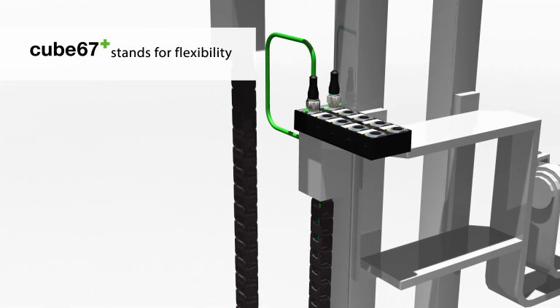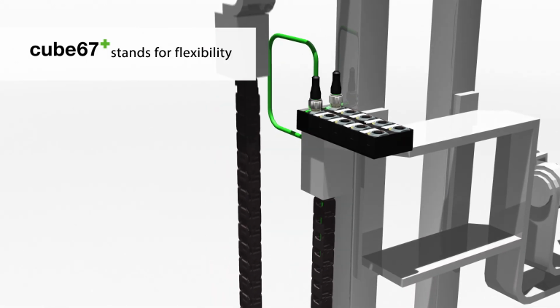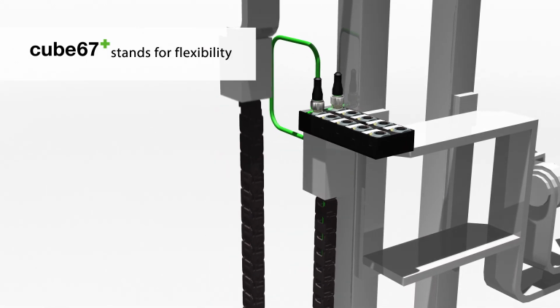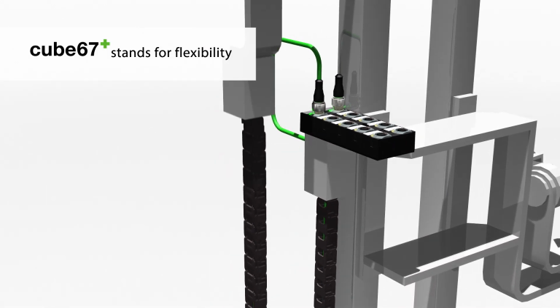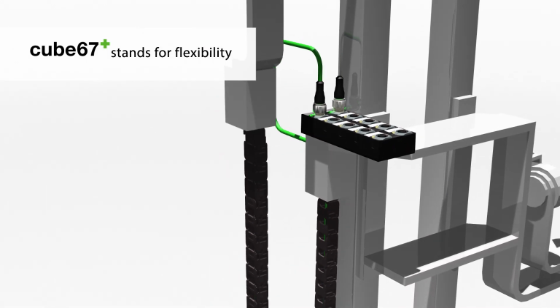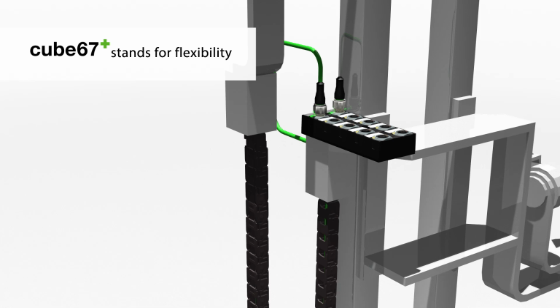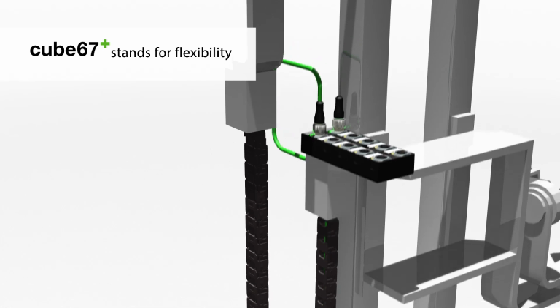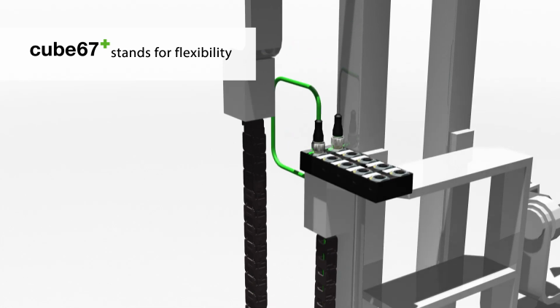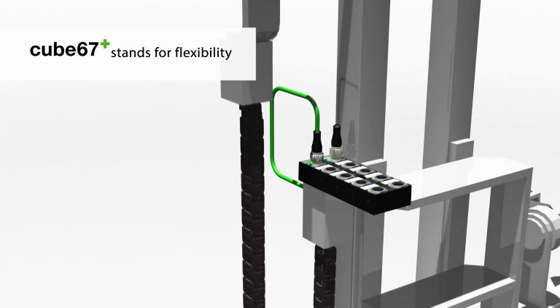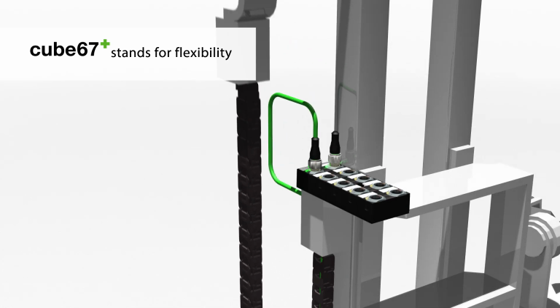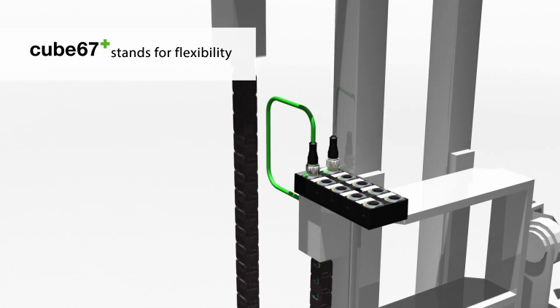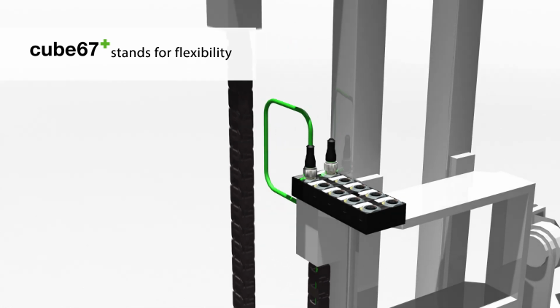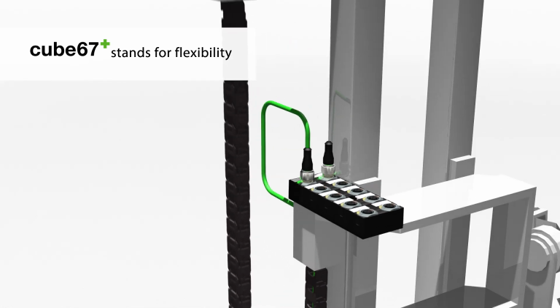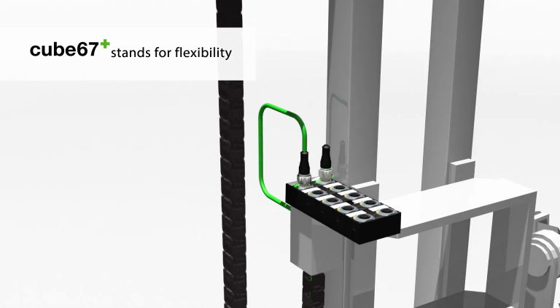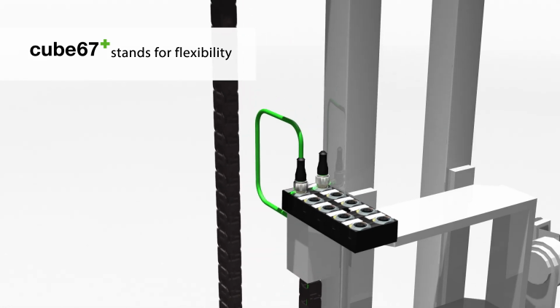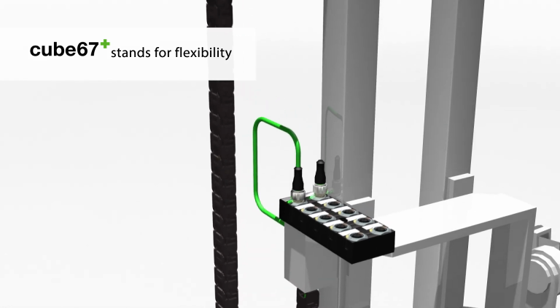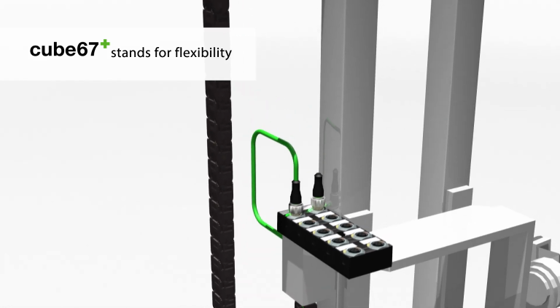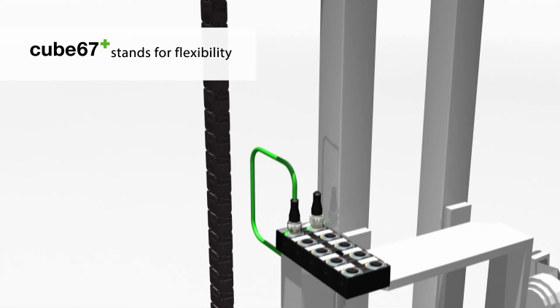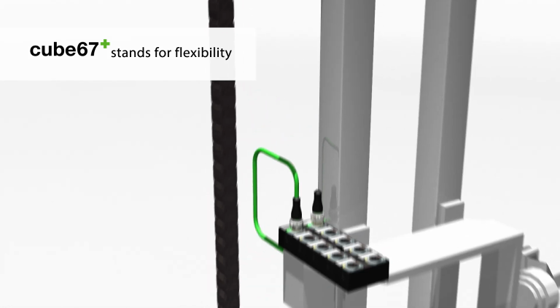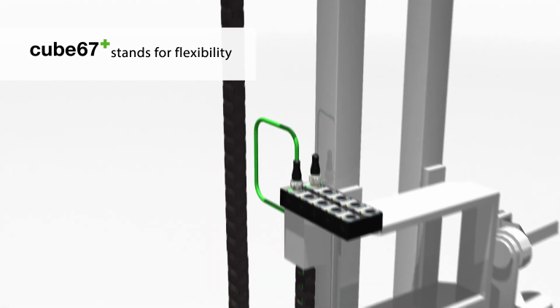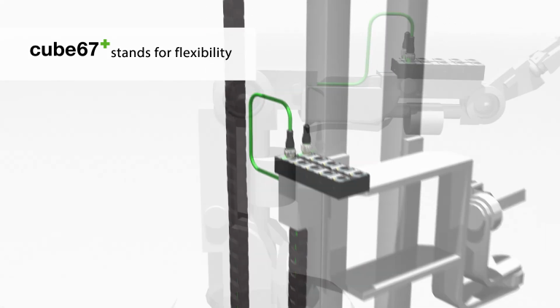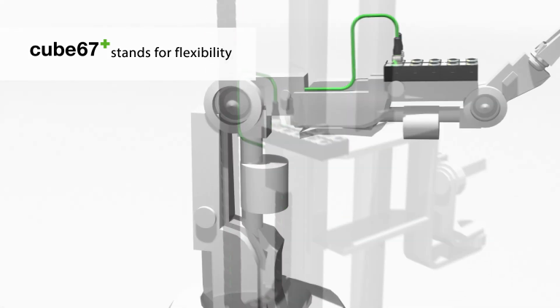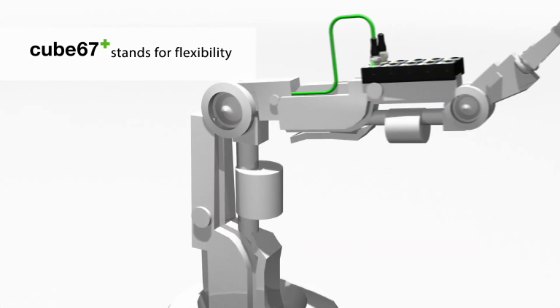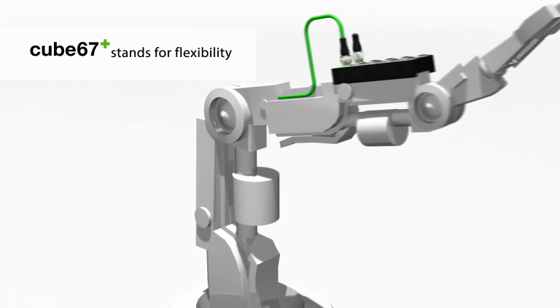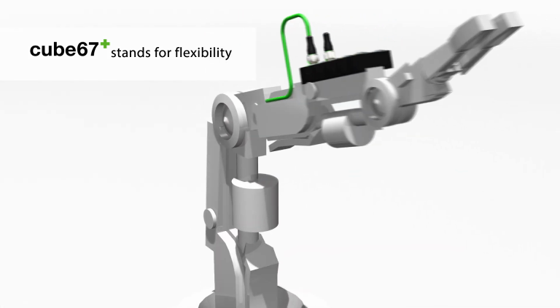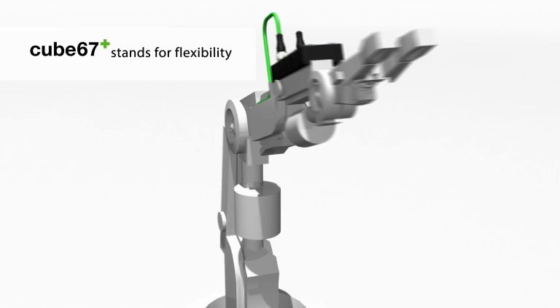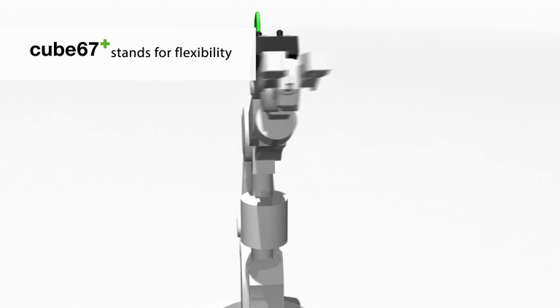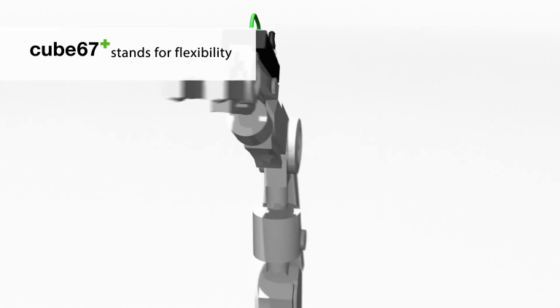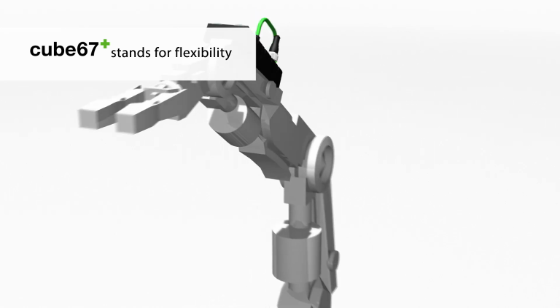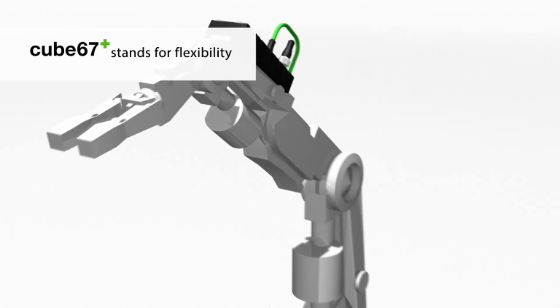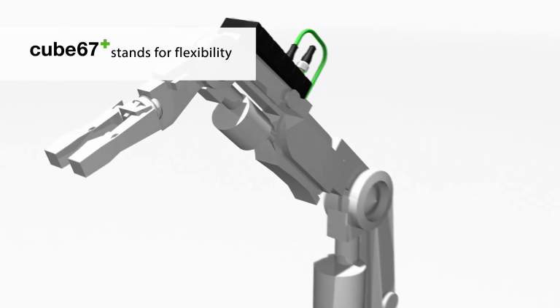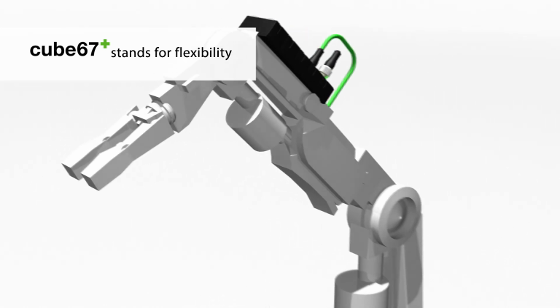The system cable makes field installation easier, no matter if it is a static location, drag chain or robotic application.